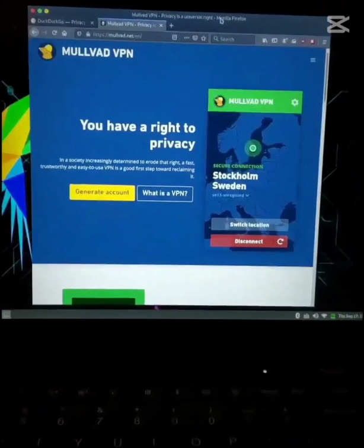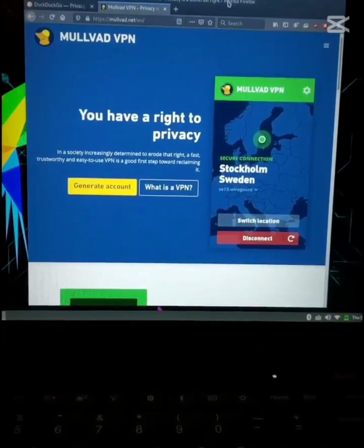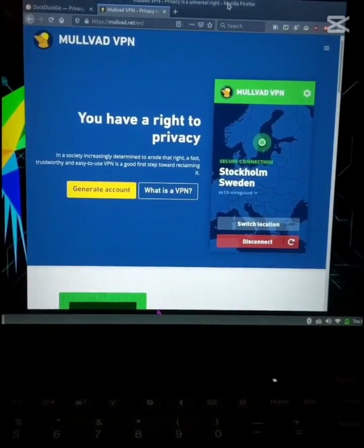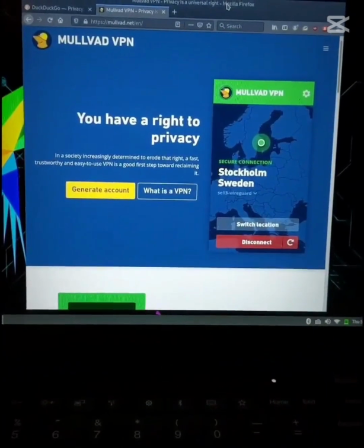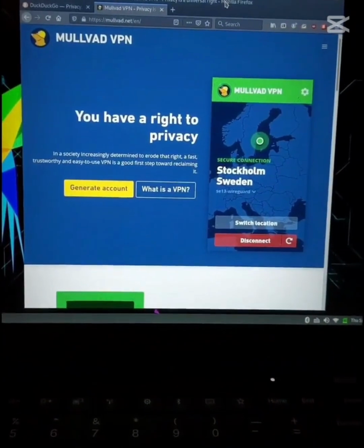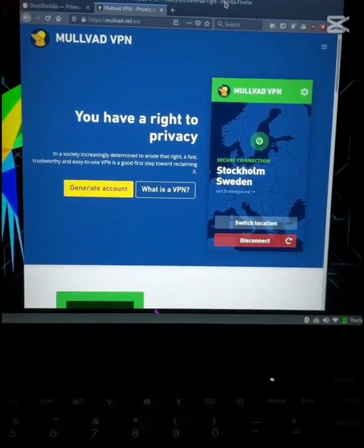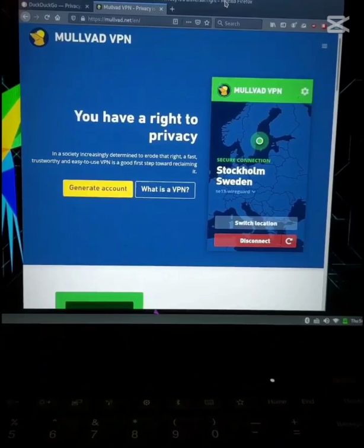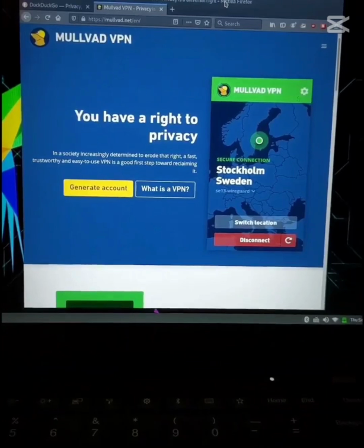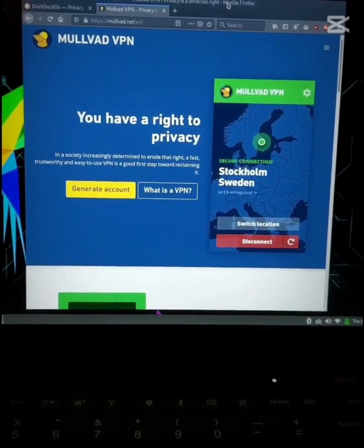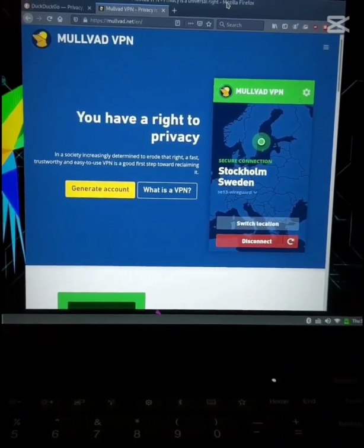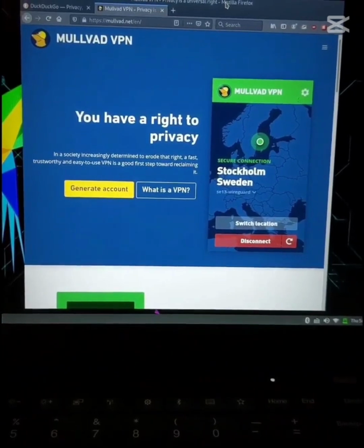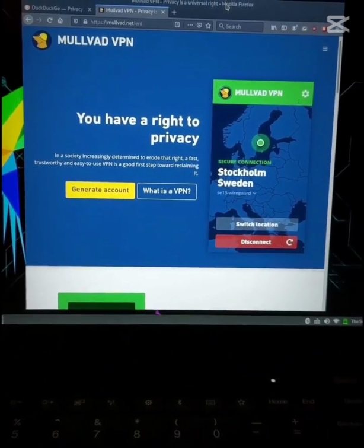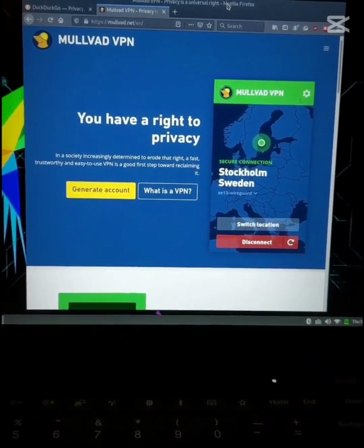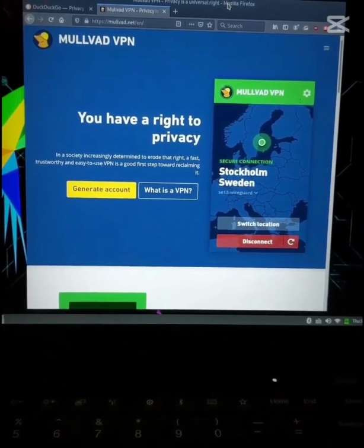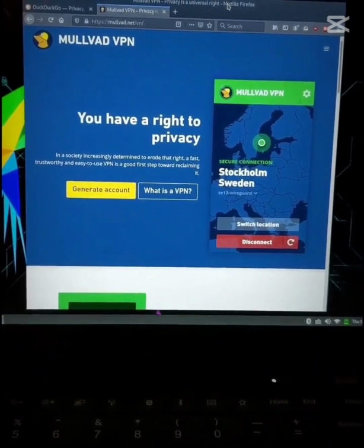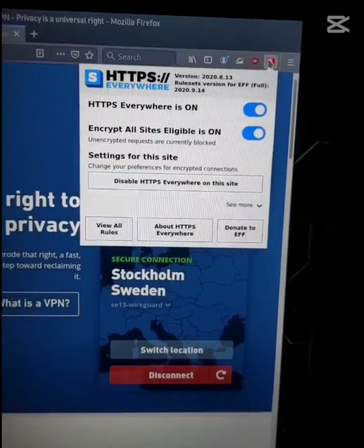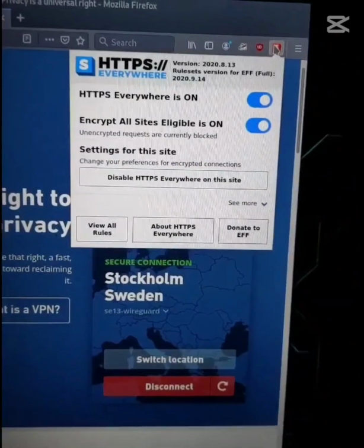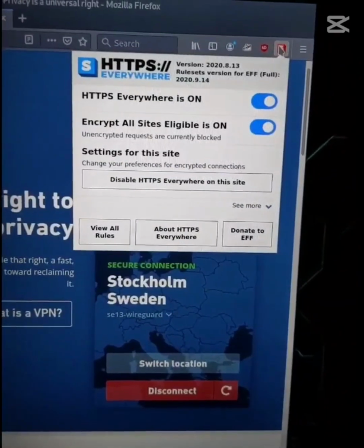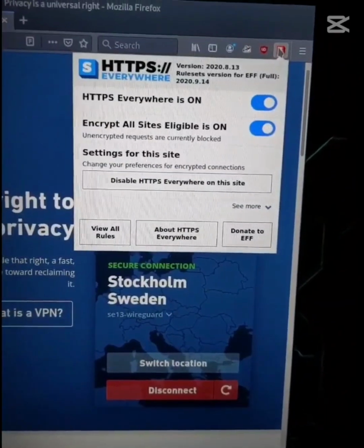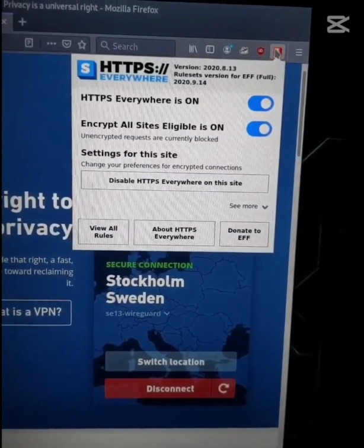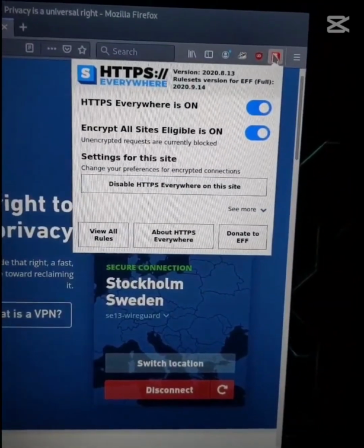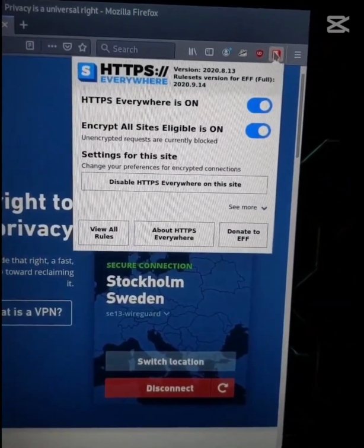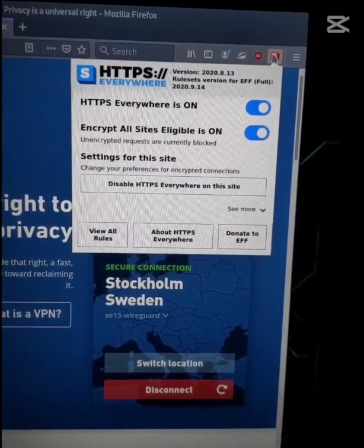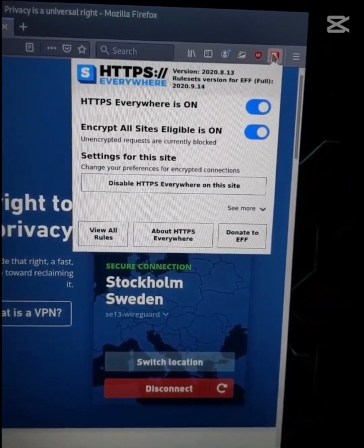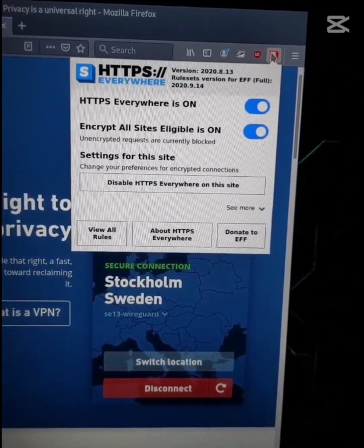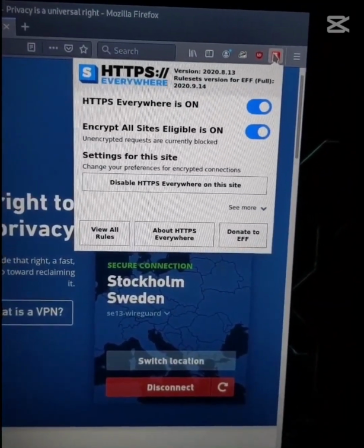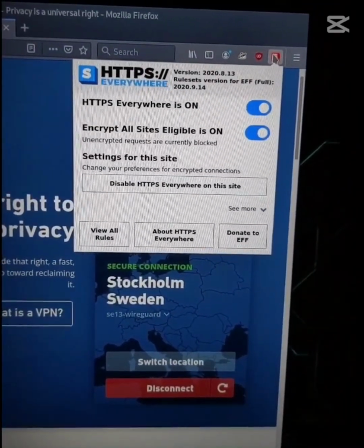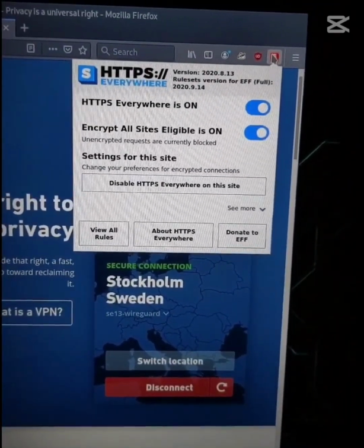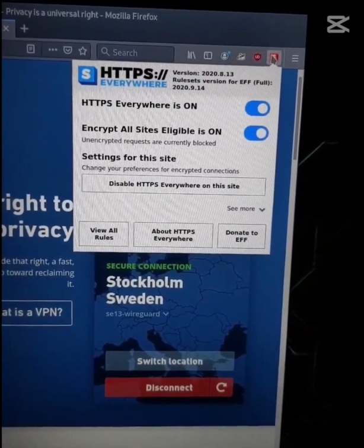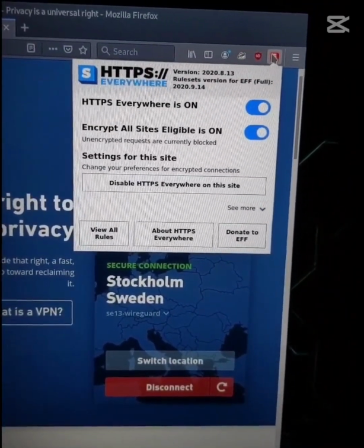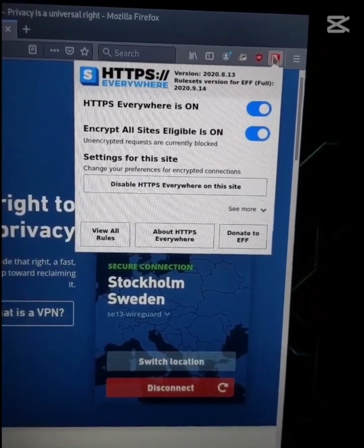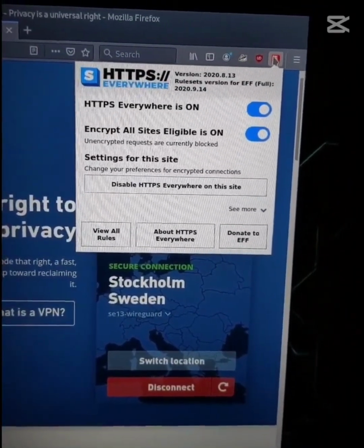So always use a VPN if you're forced to connect in public places. And use the browser extension HTTPS Everywhere and make sure to enable encrypt all.